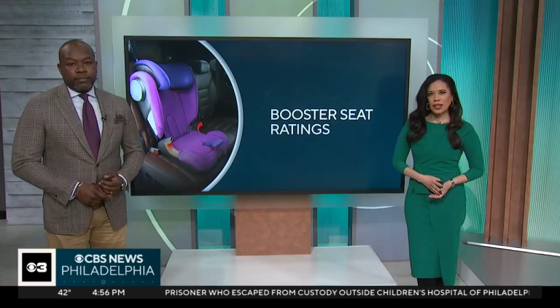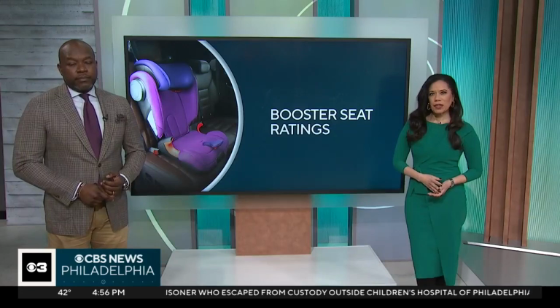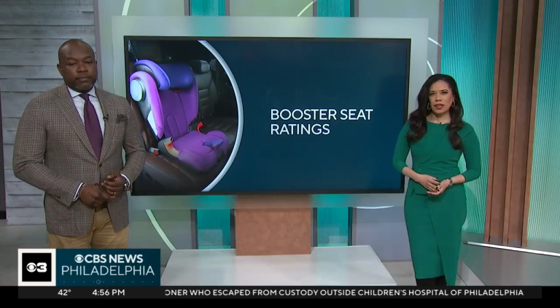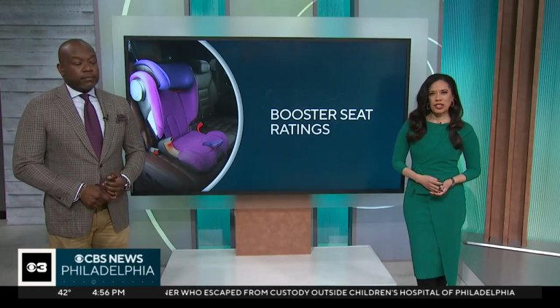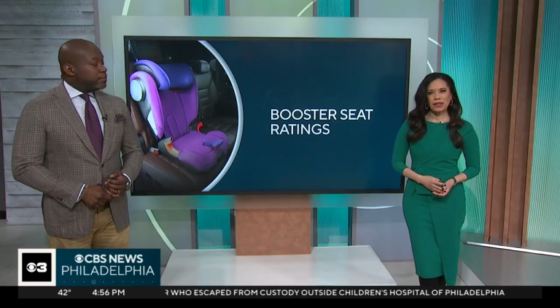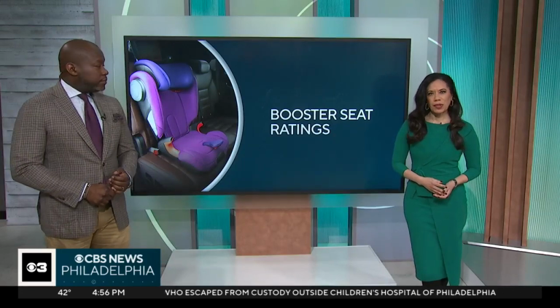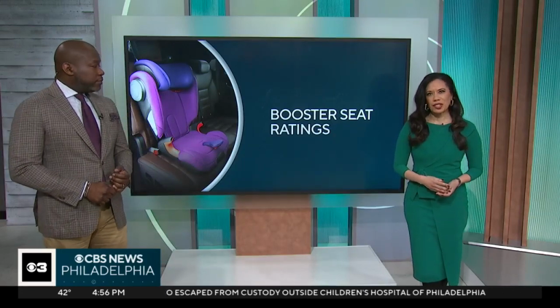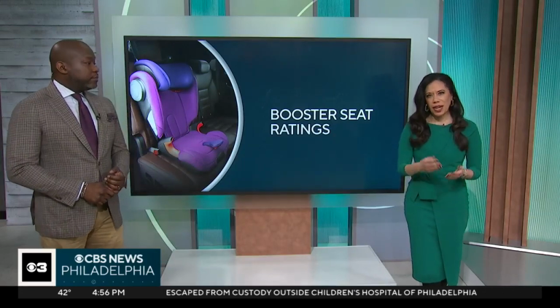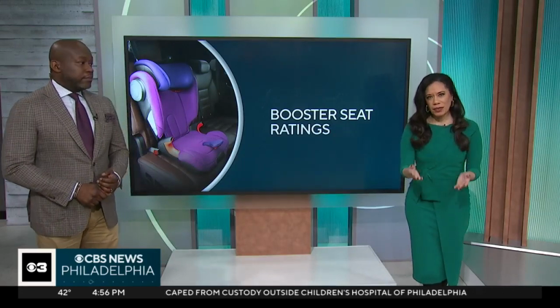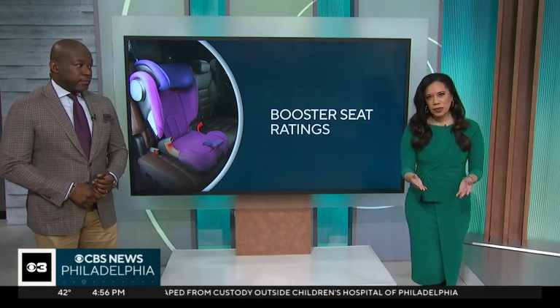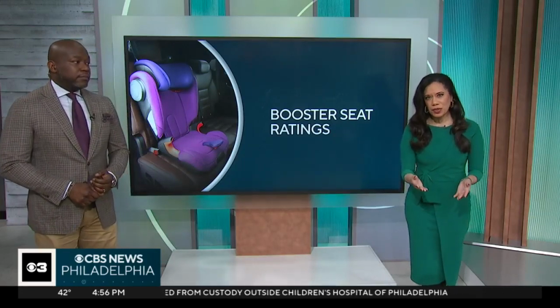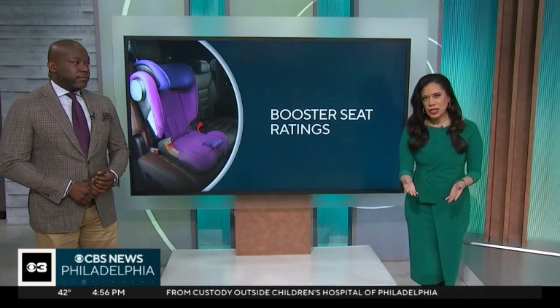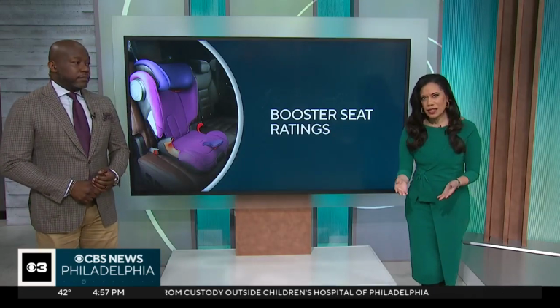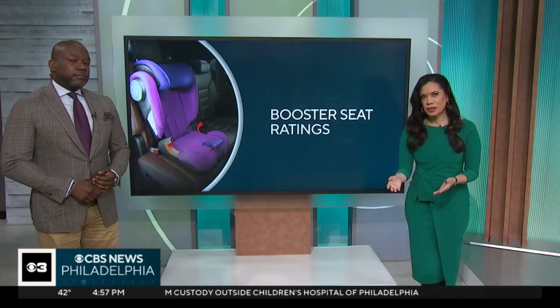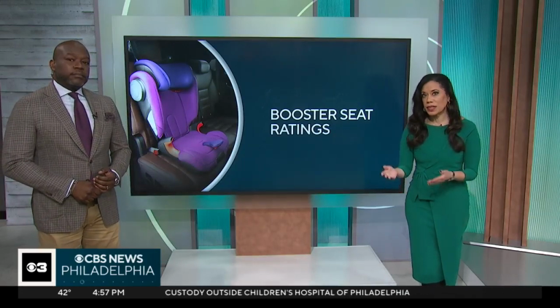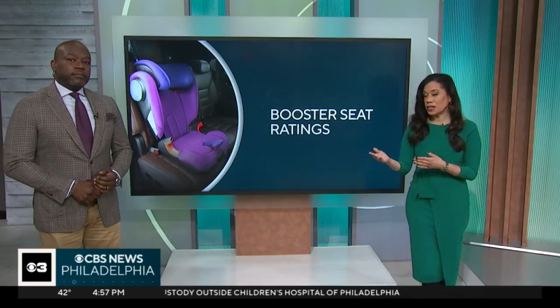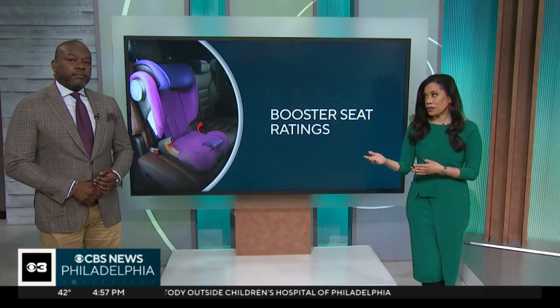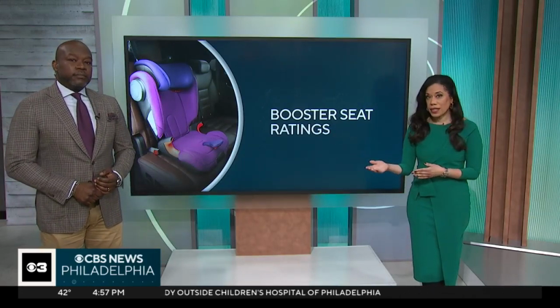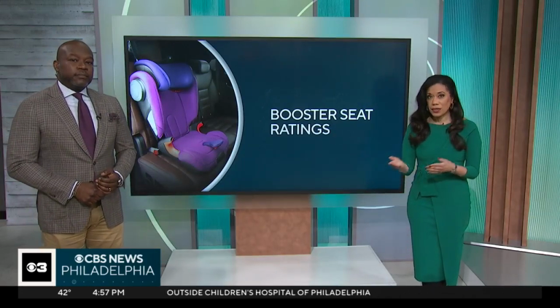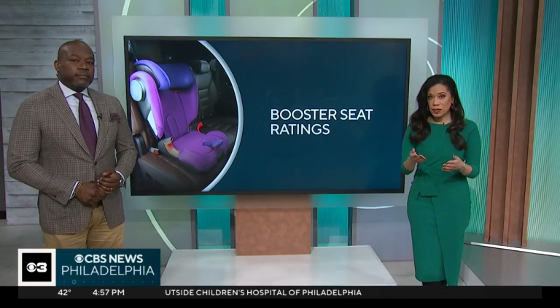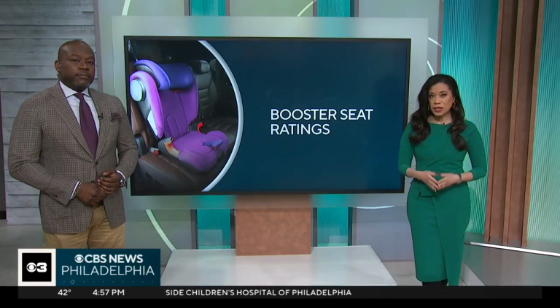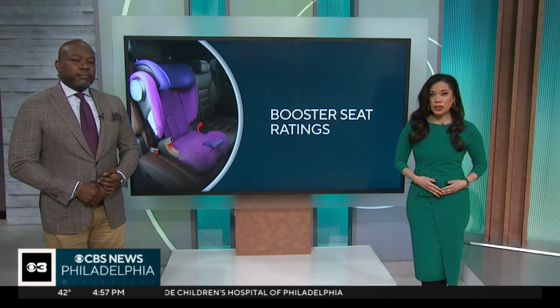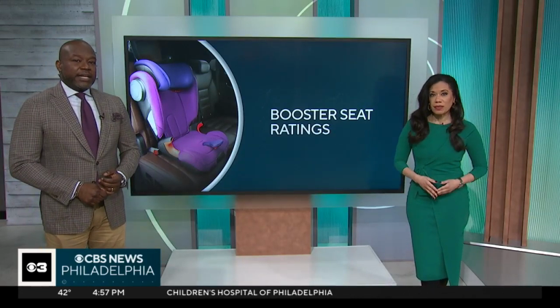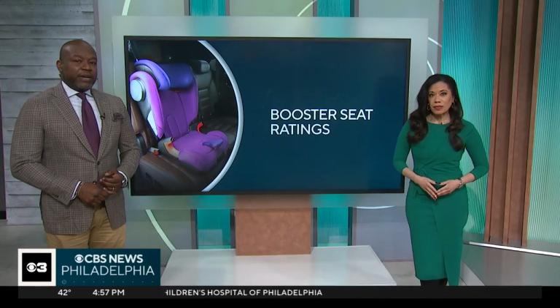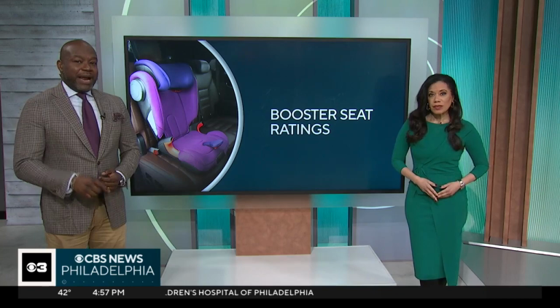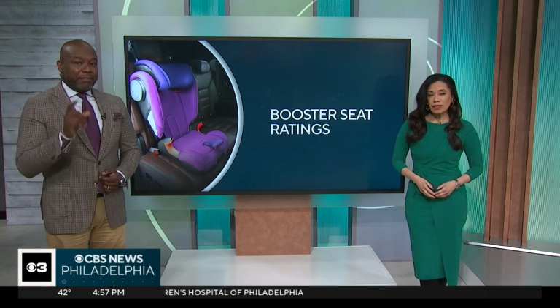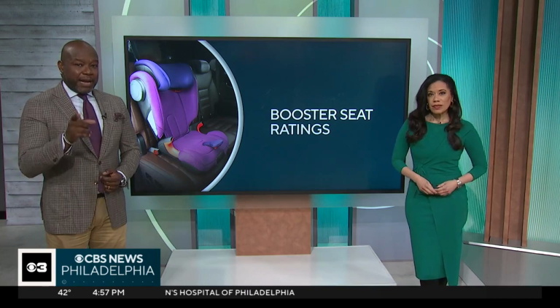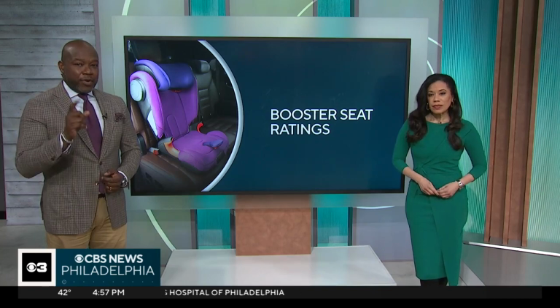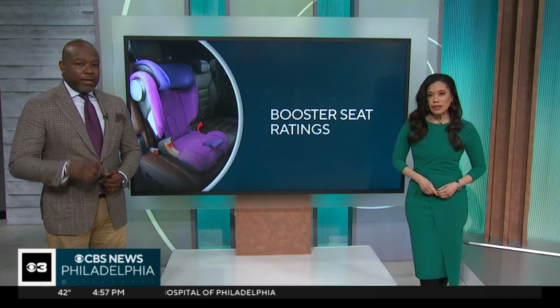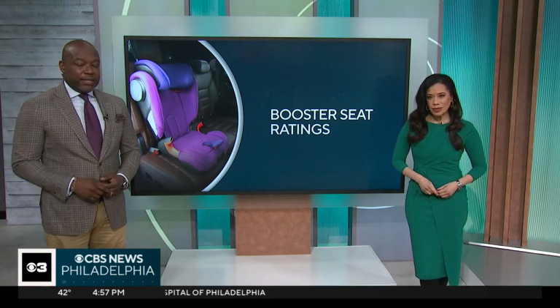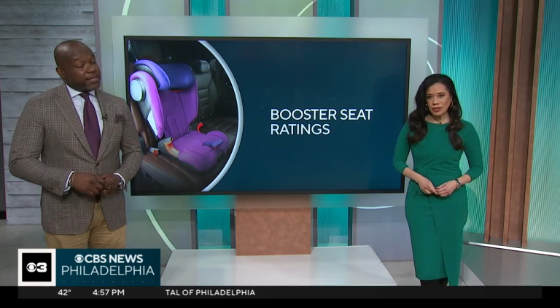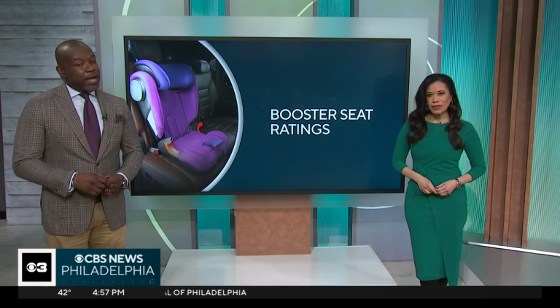If you are shopping for a child booster seat to put in your vehicle, there's some good news. That's right — Bradley Blackburn tells us why.